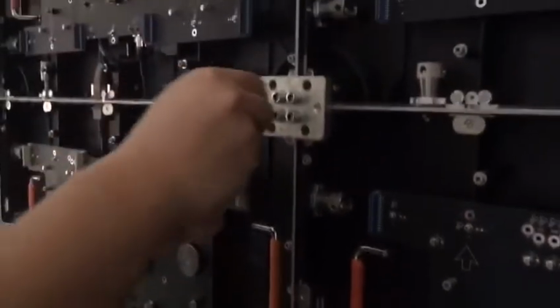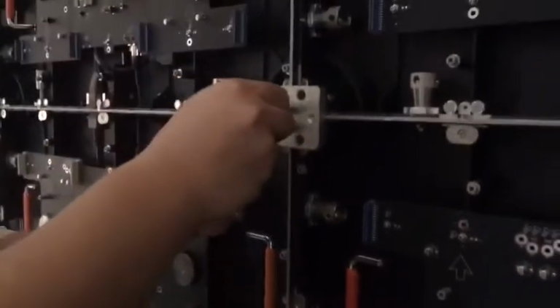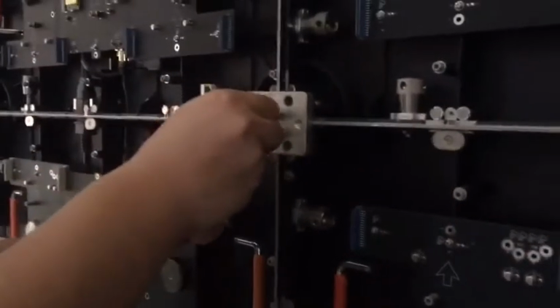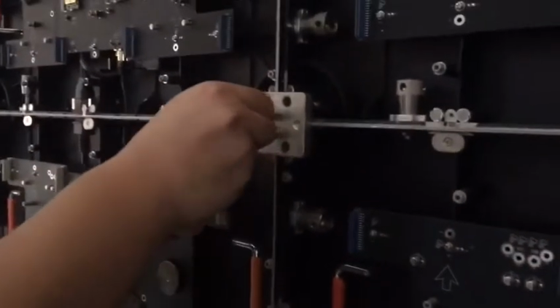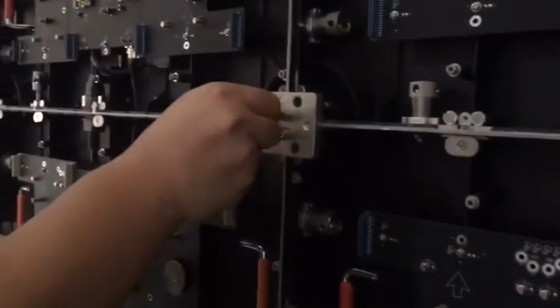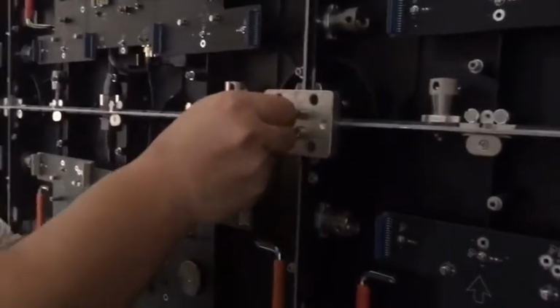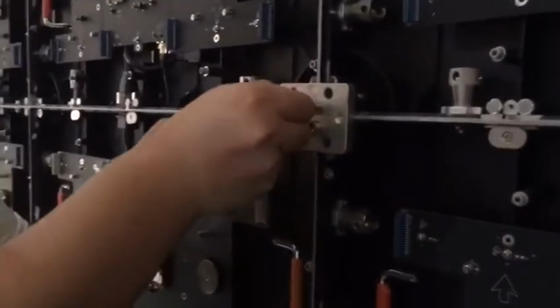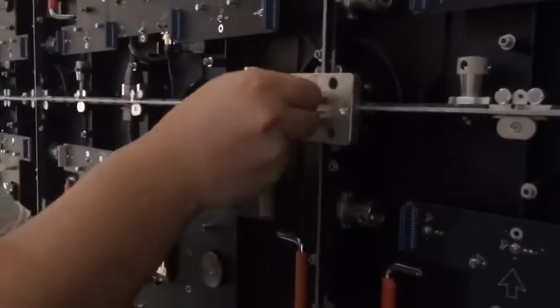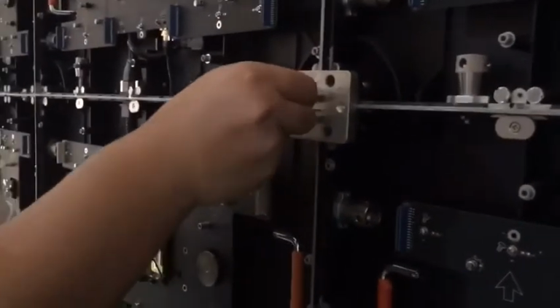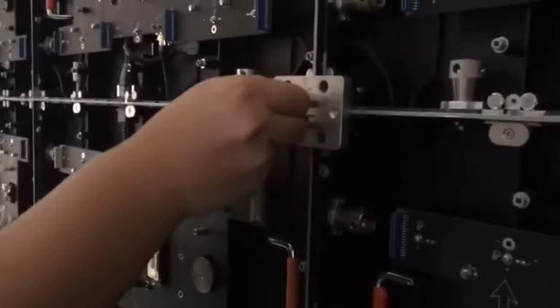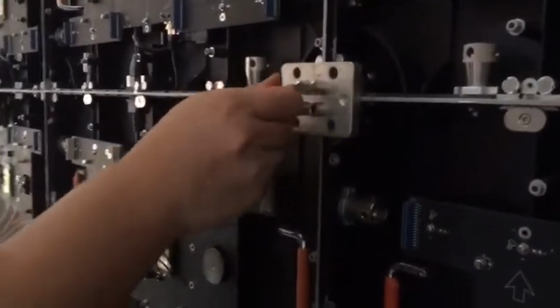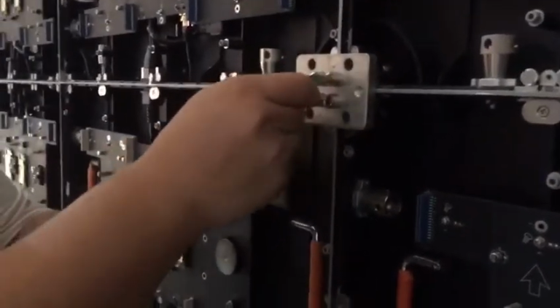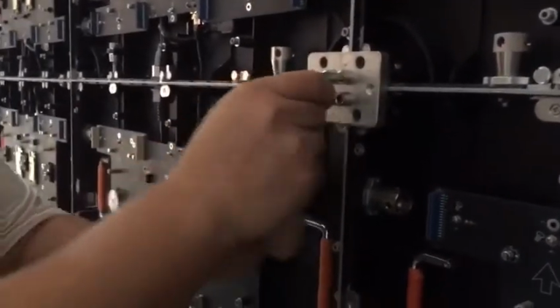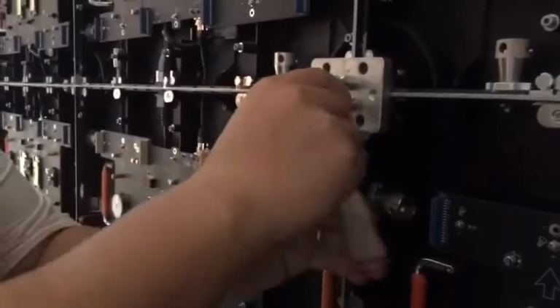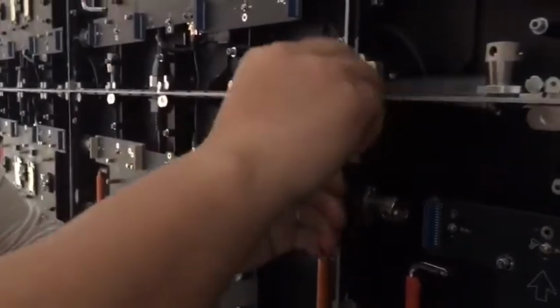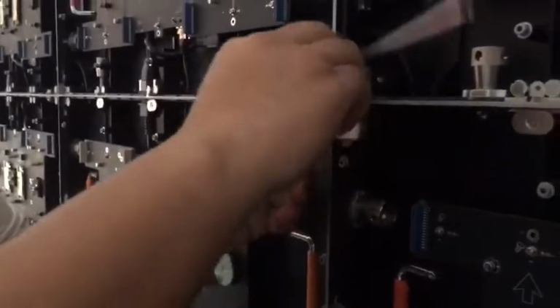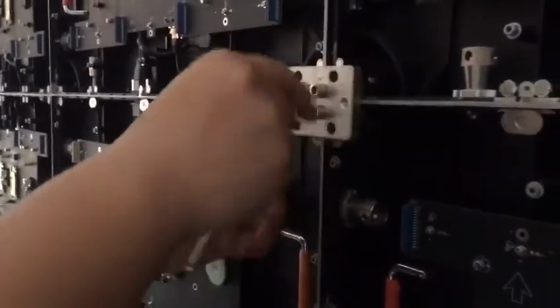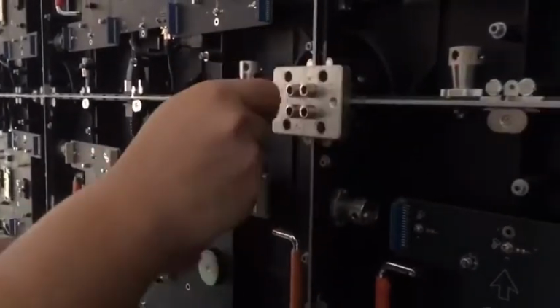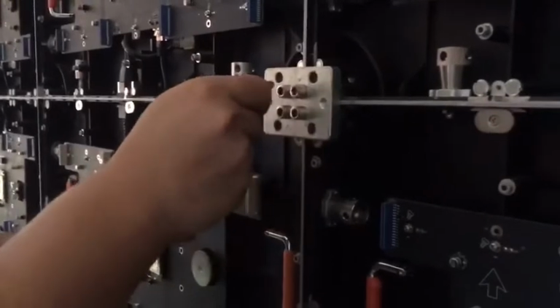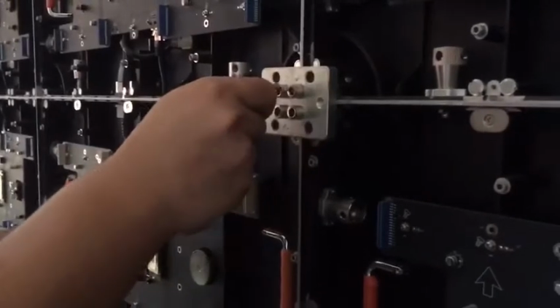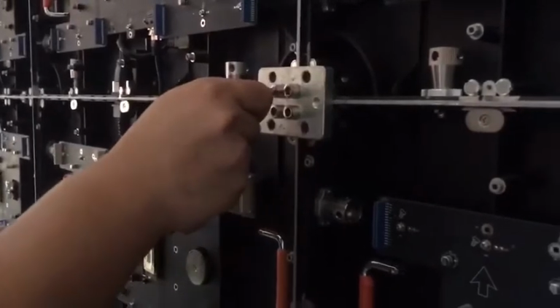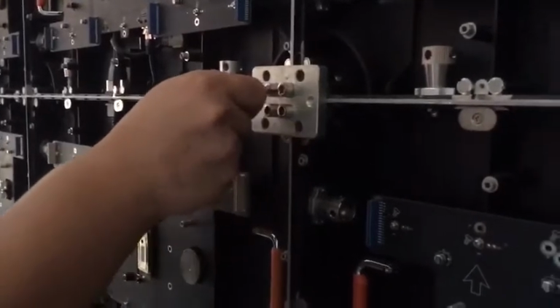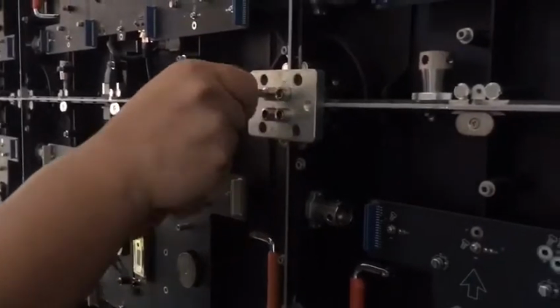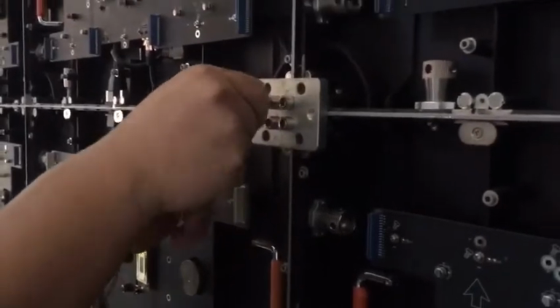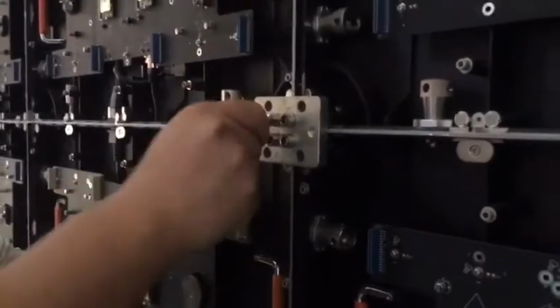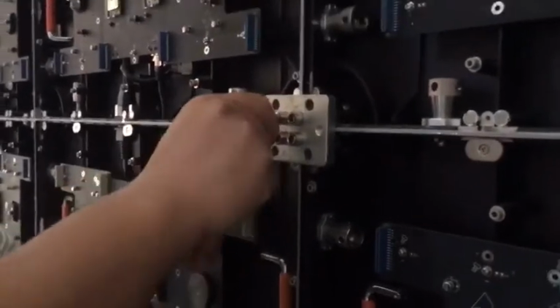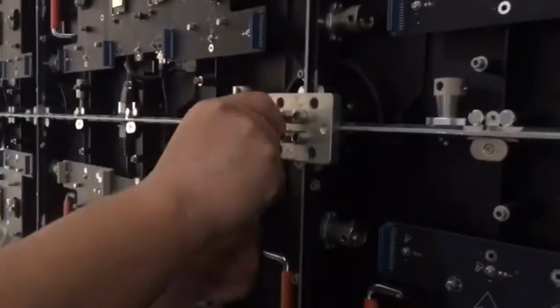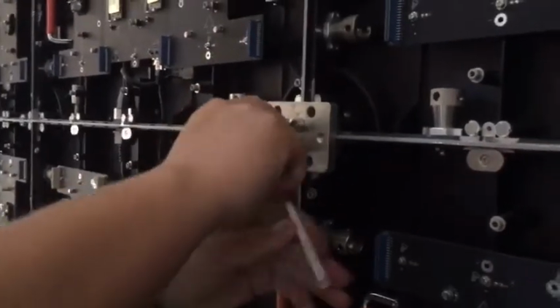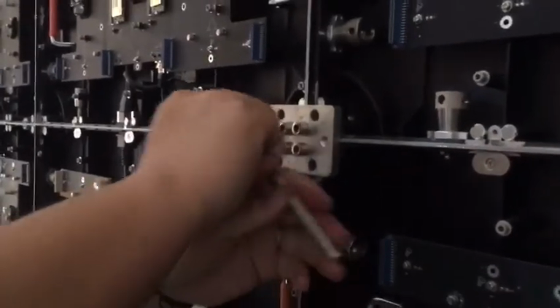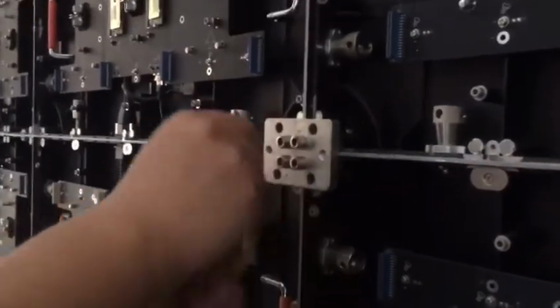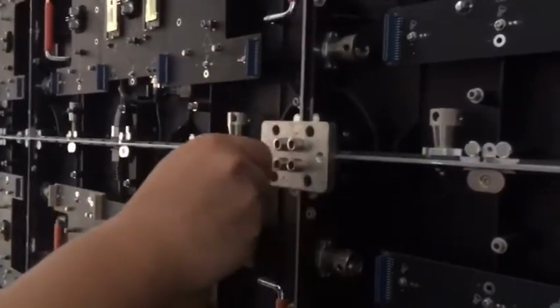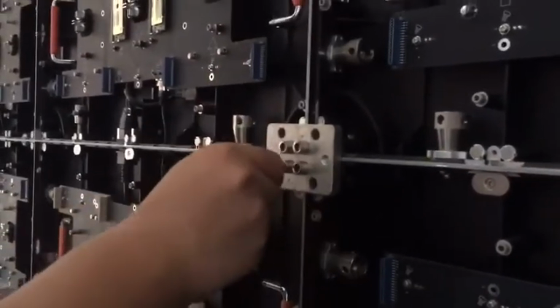Then remove the screw and plate, and you can put the module on the cabinet.